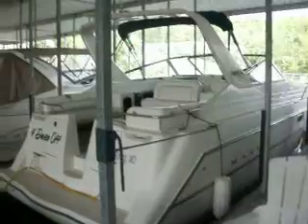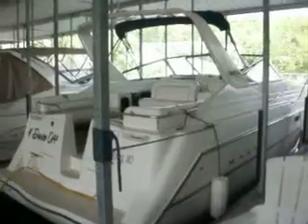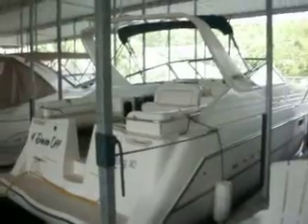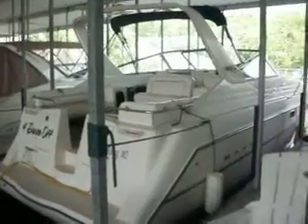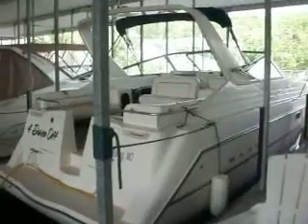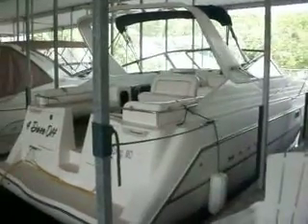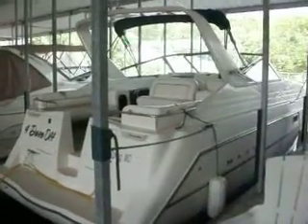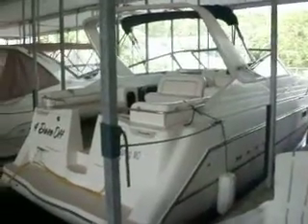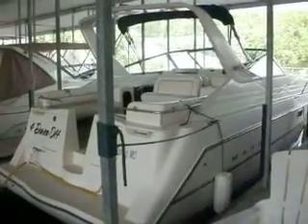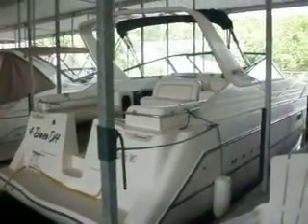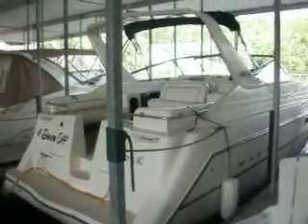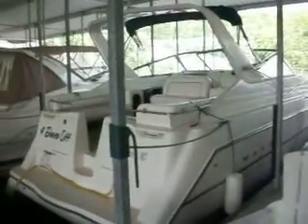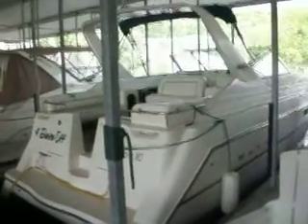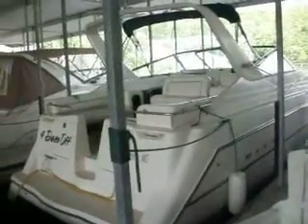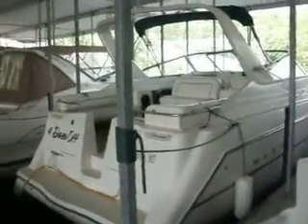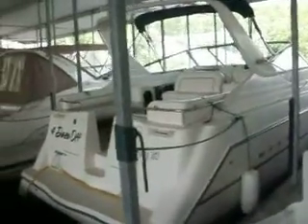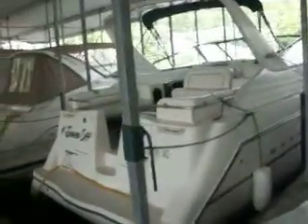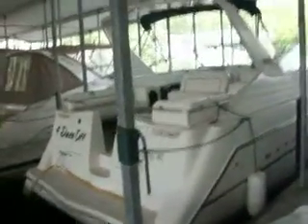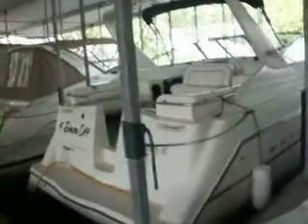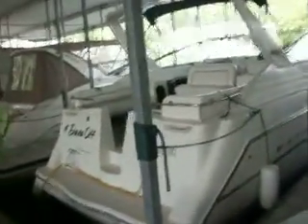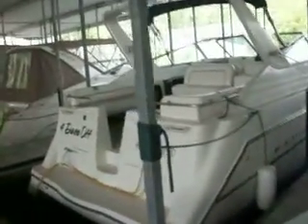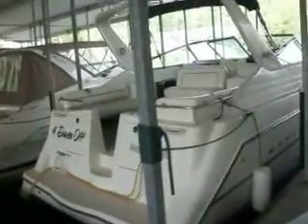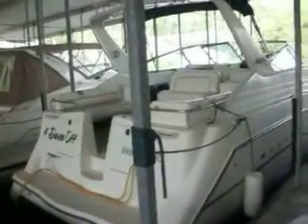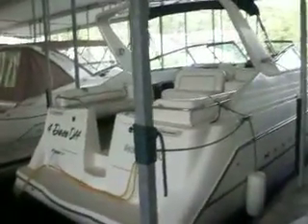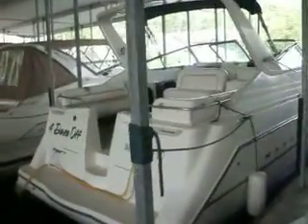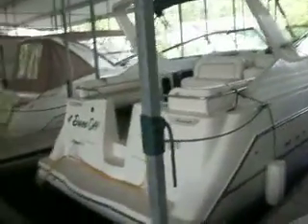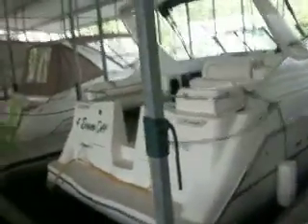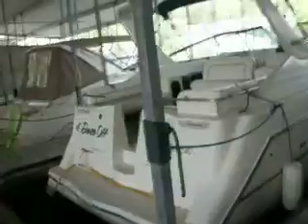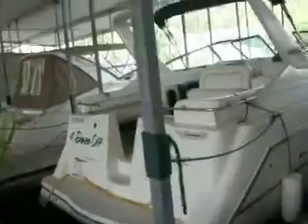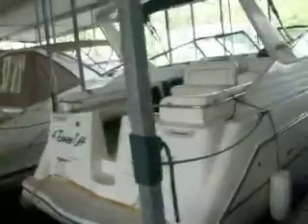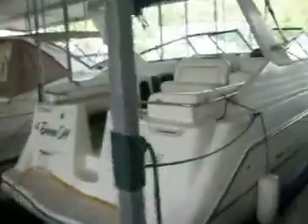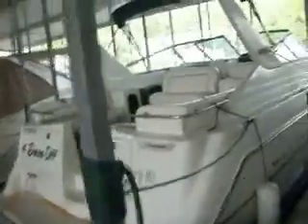Hey guys, Kyle Kelly from Kelly's Port taking you through a 1997 Maxim 3200 SCR.